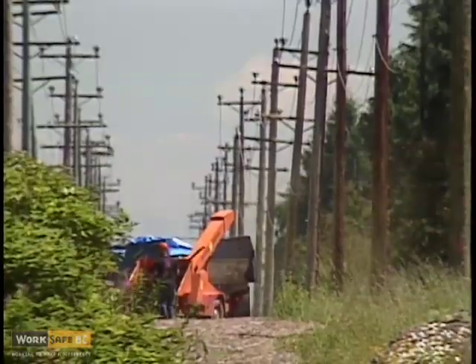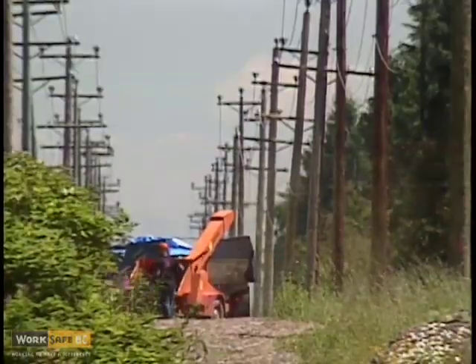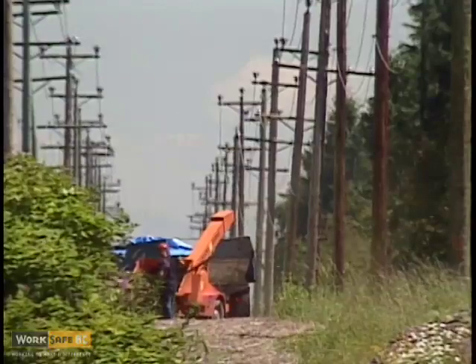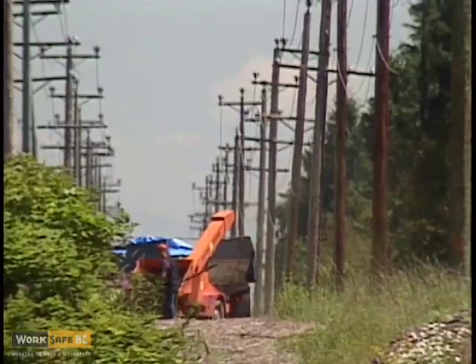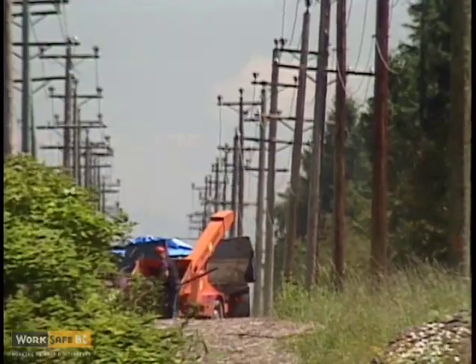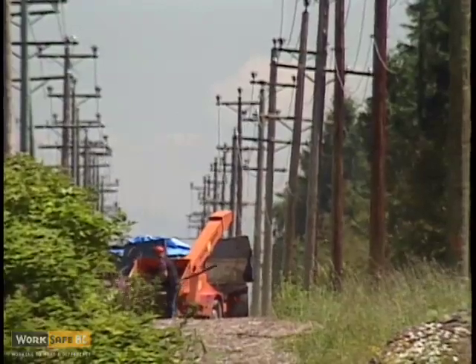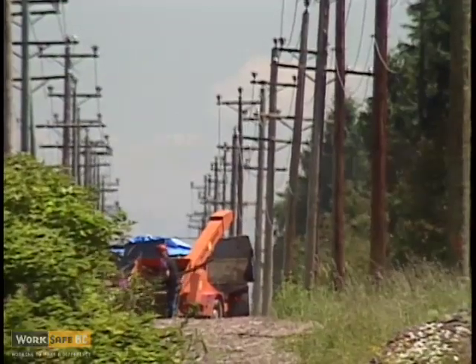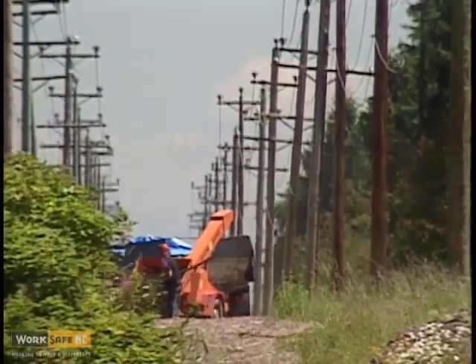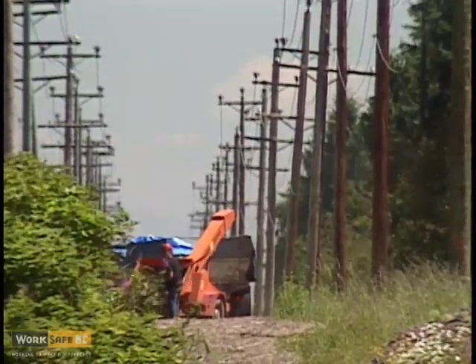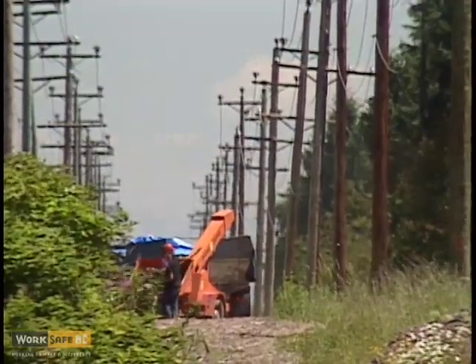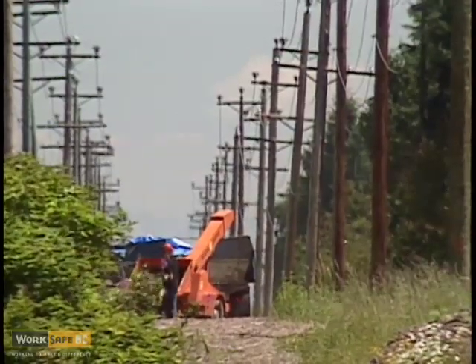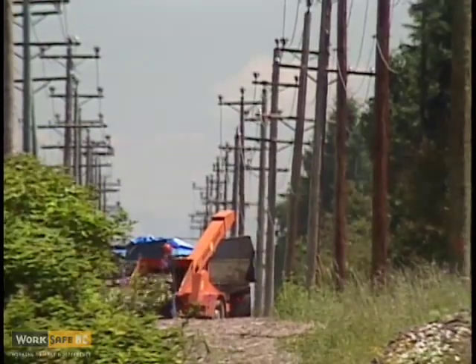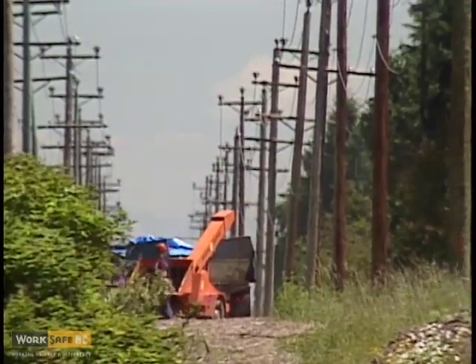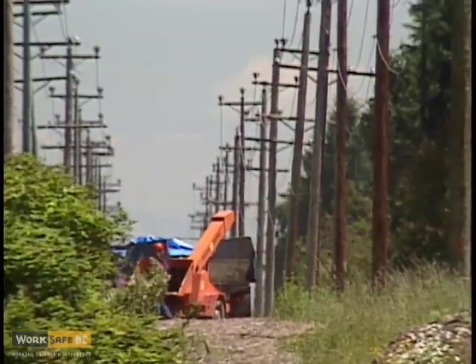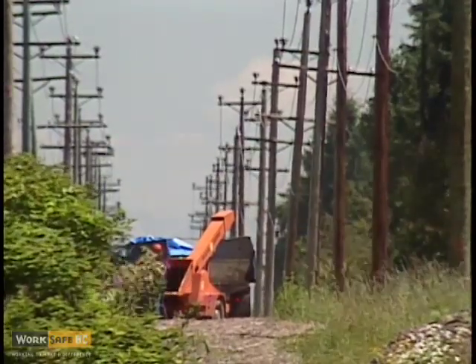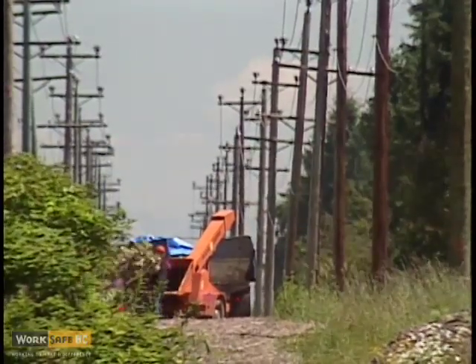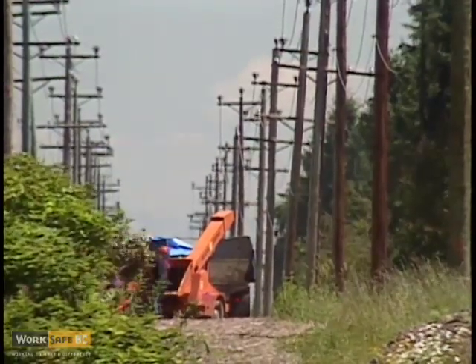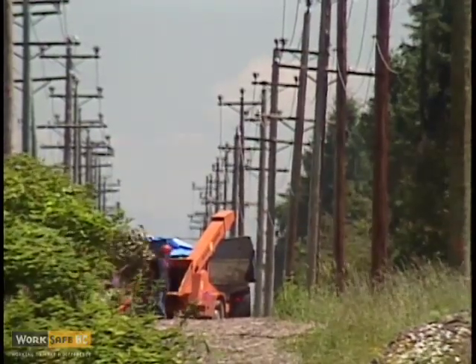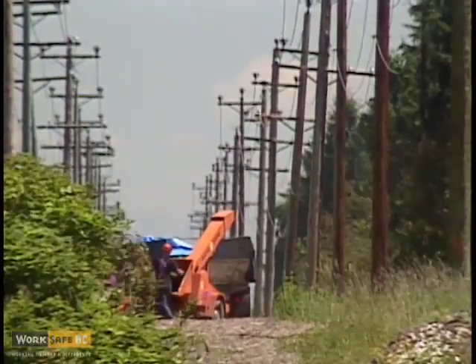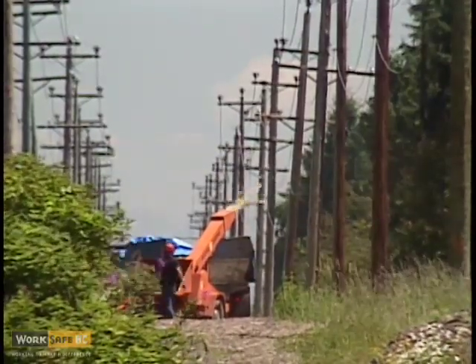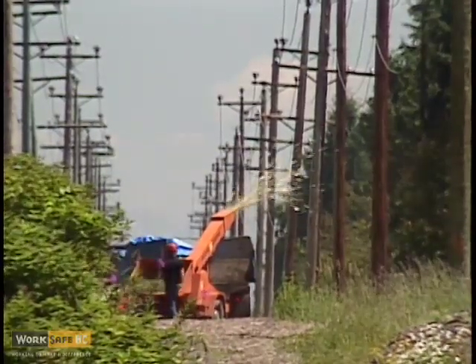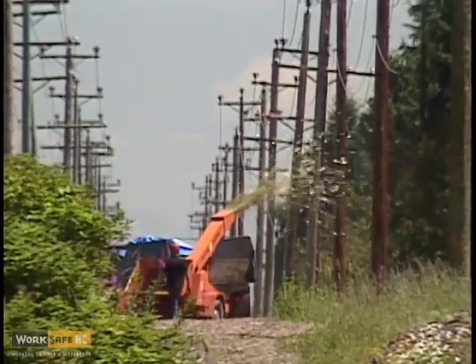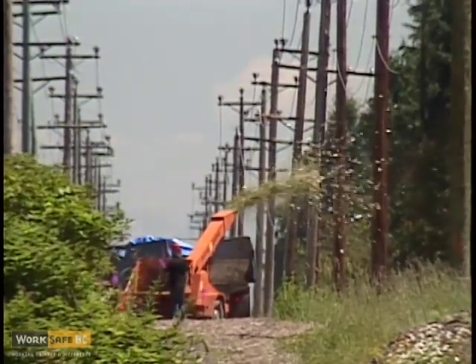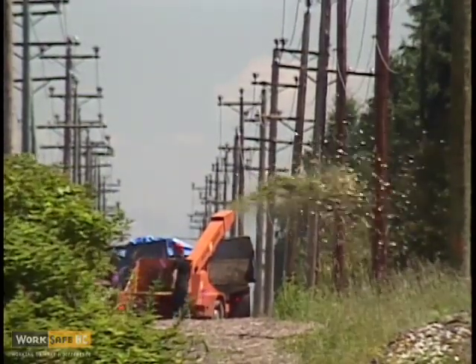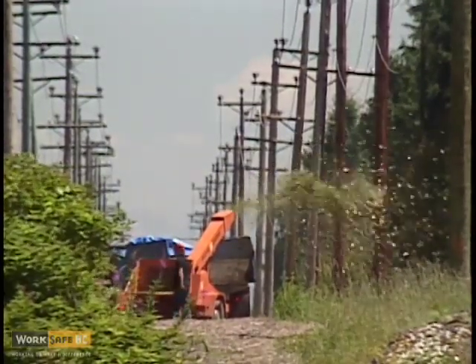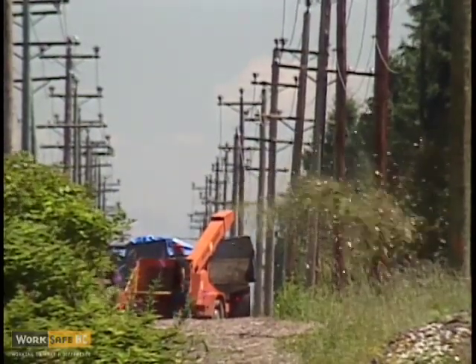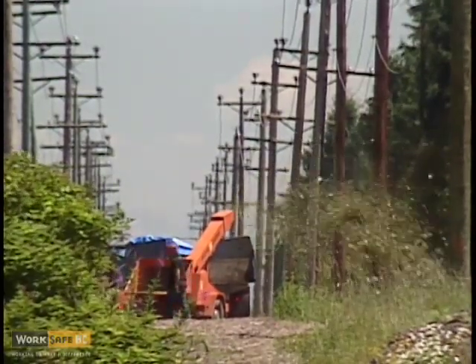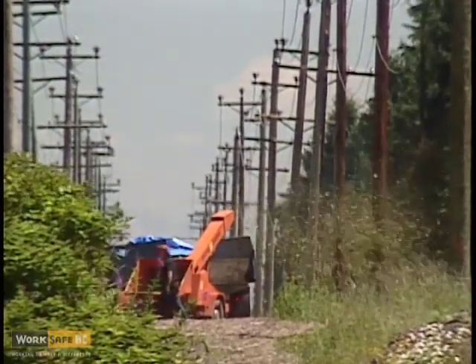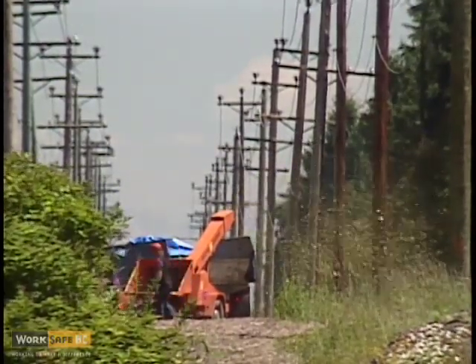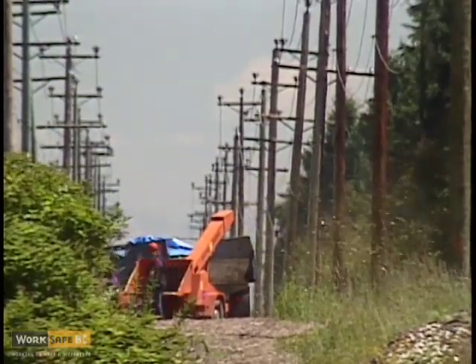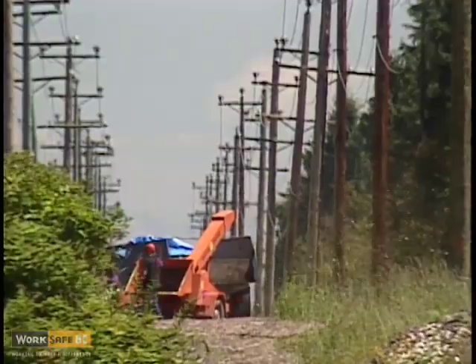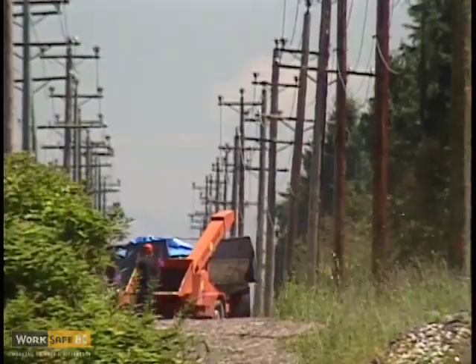Contact the power company for advice, particularly when working near unstable or damaged poles.